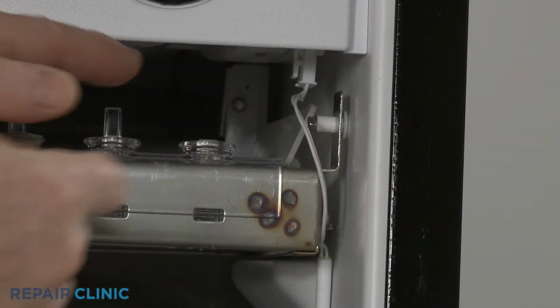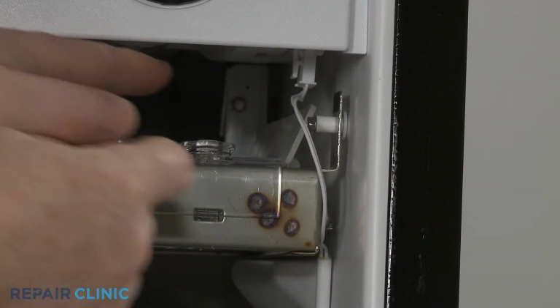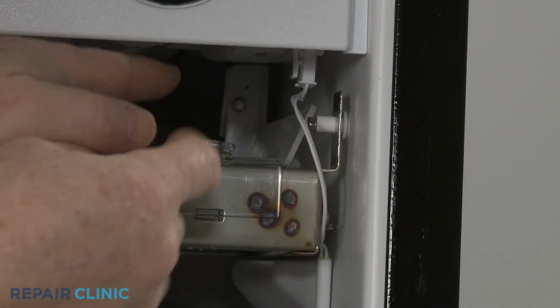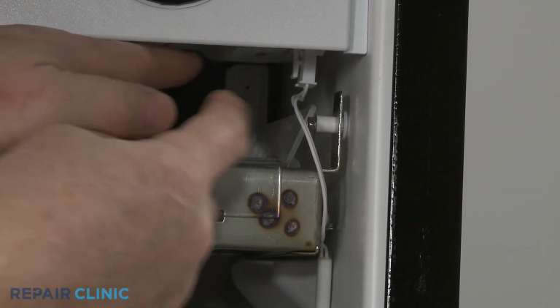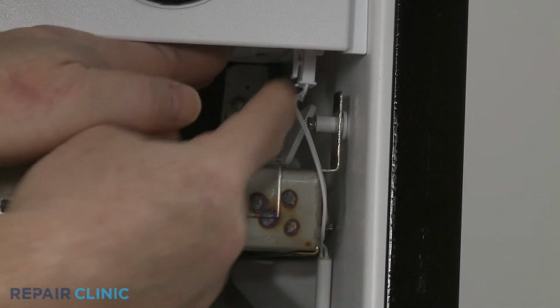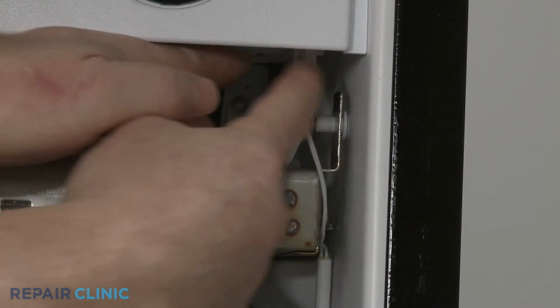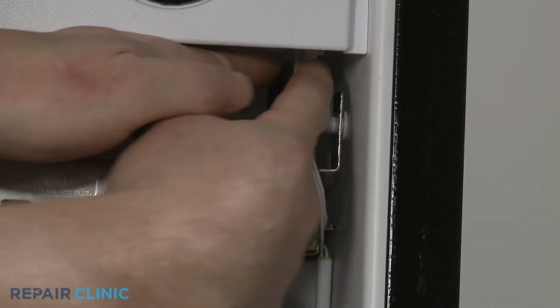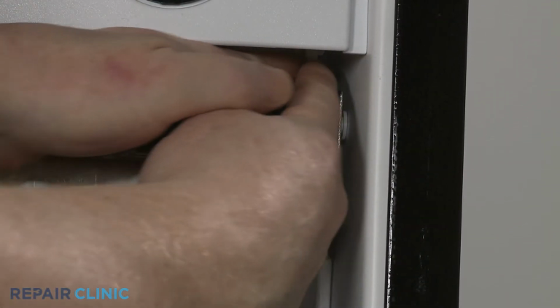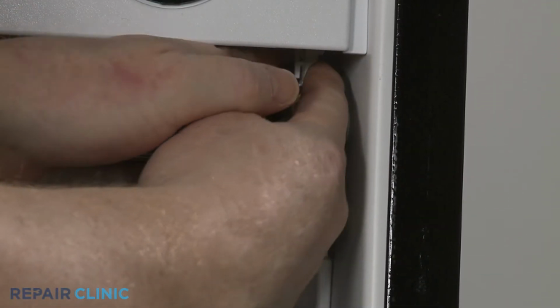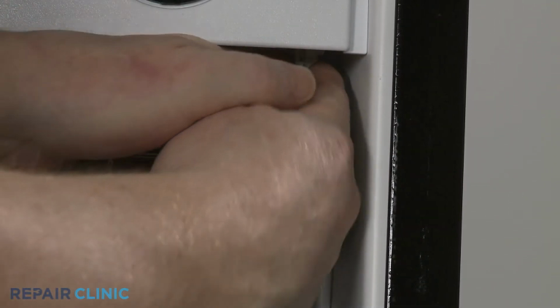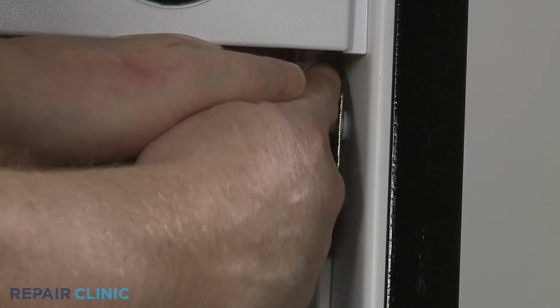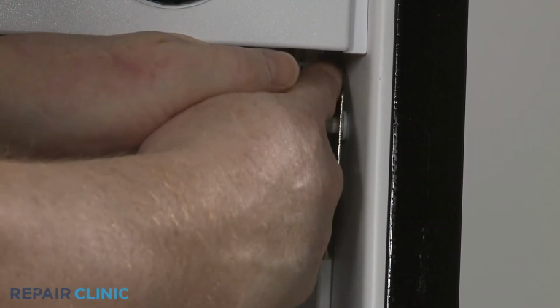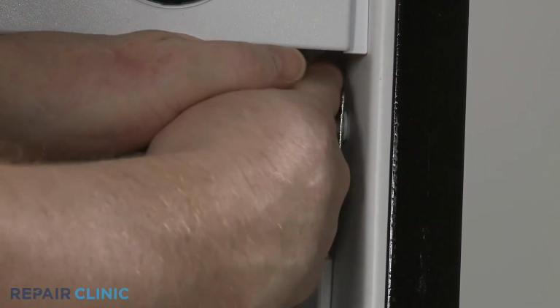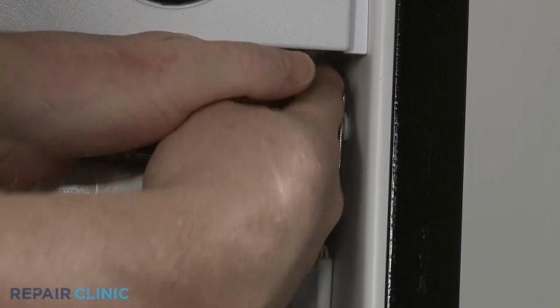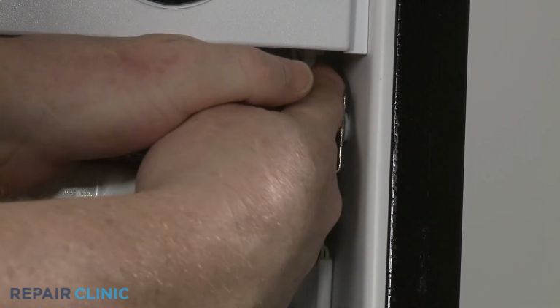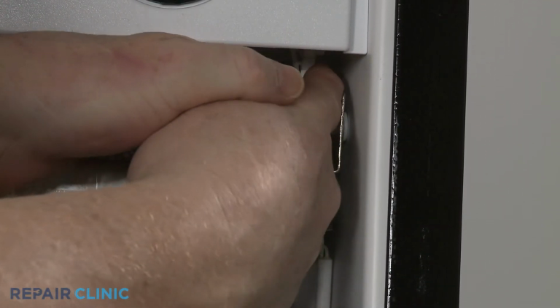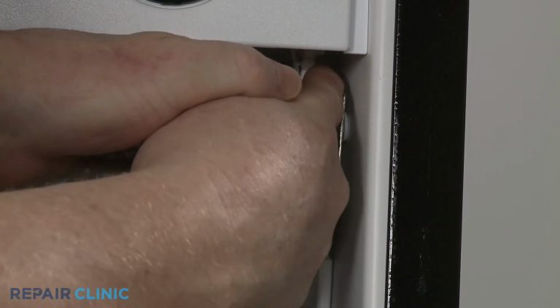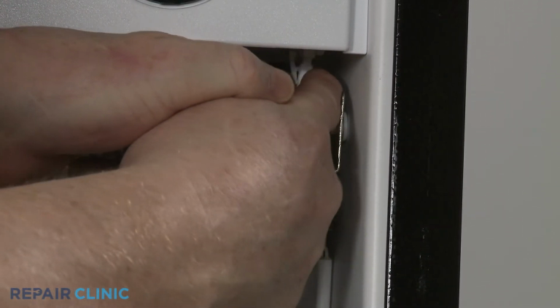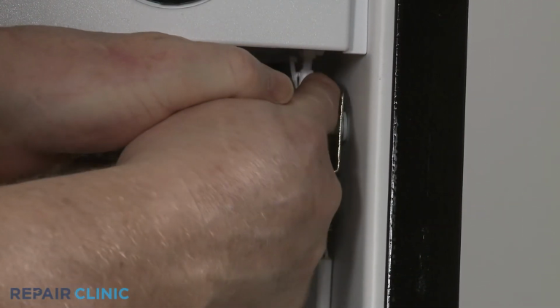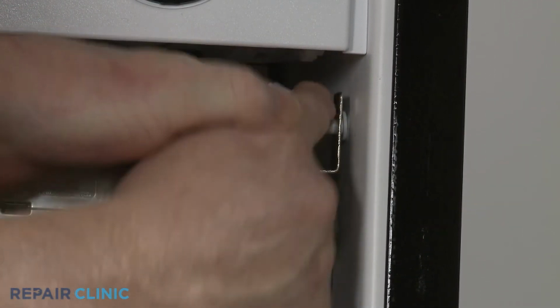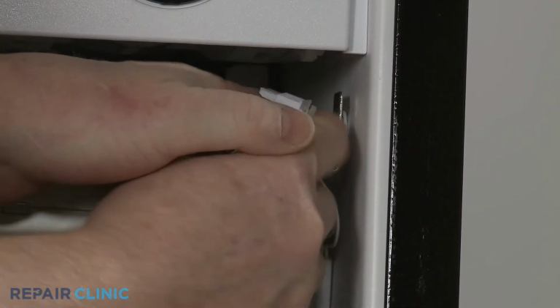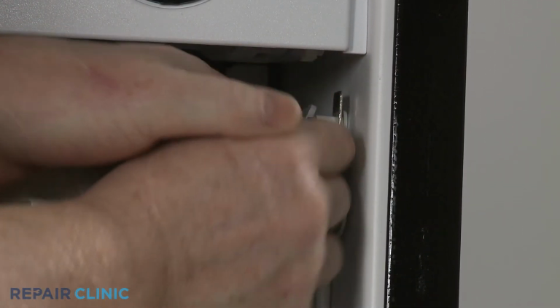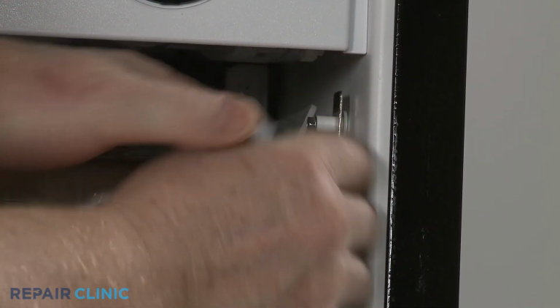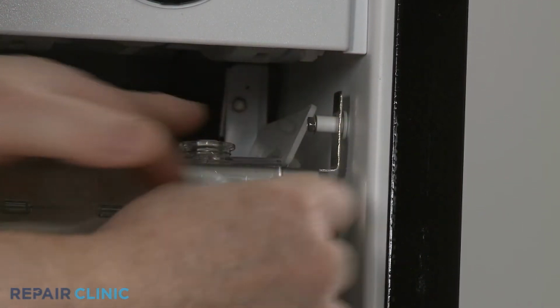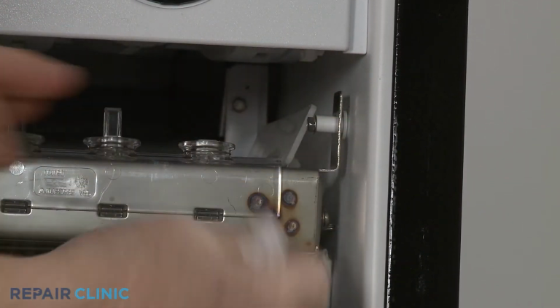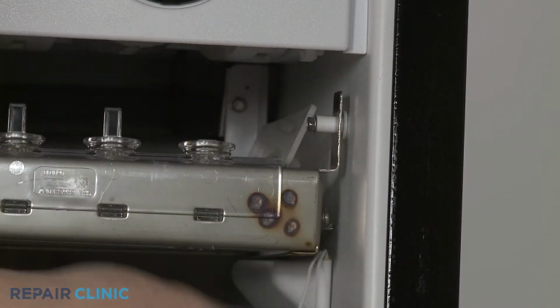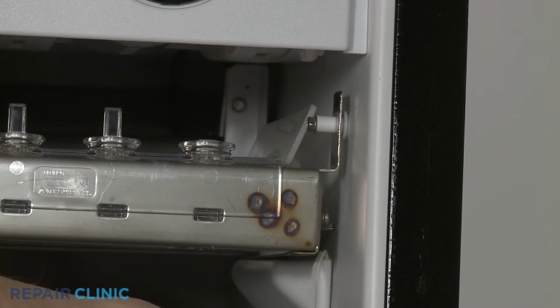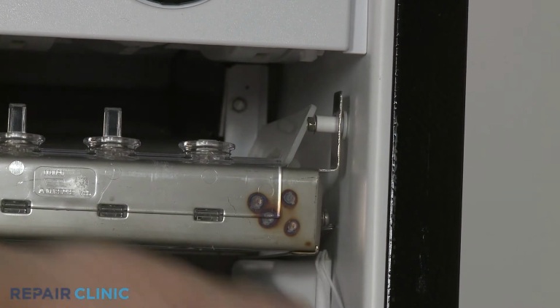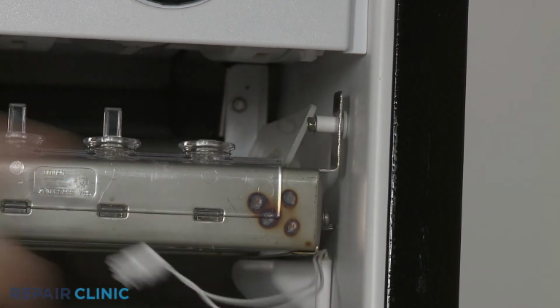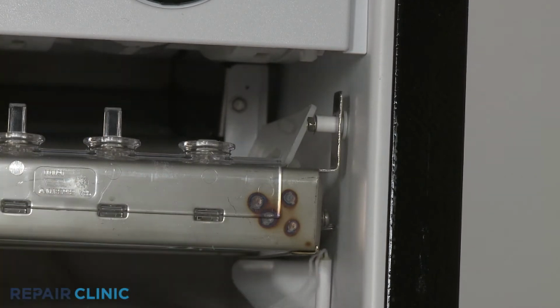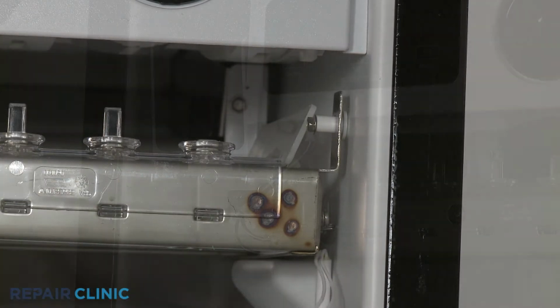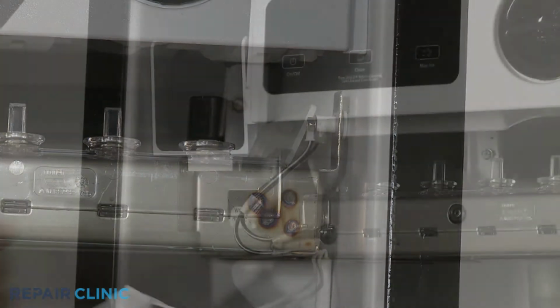Disconnect the ice bin thermistor wire connector, along with the cutting grid wire connector.